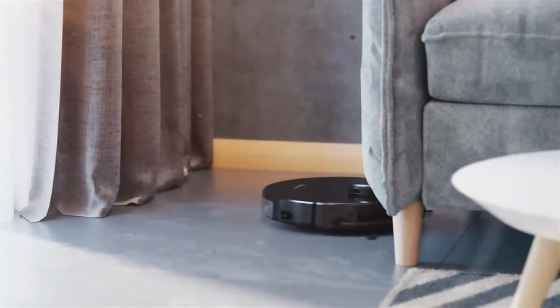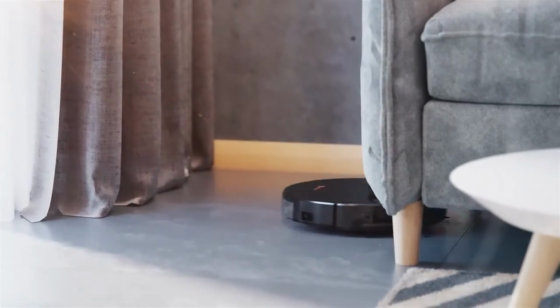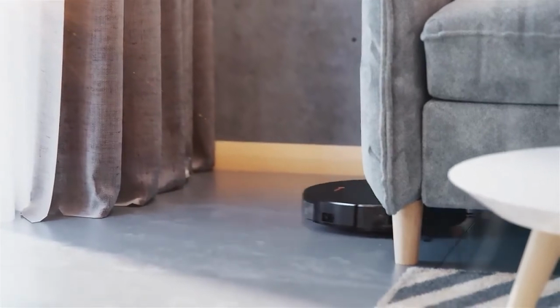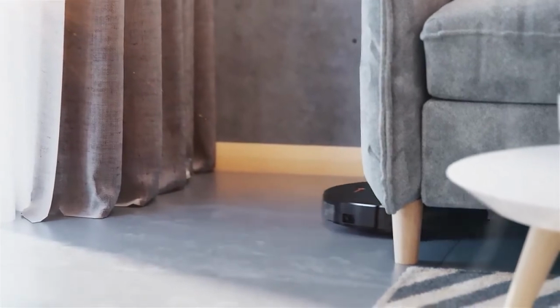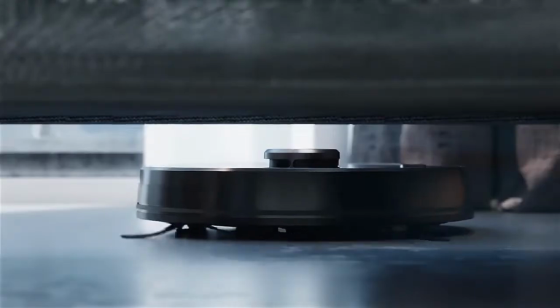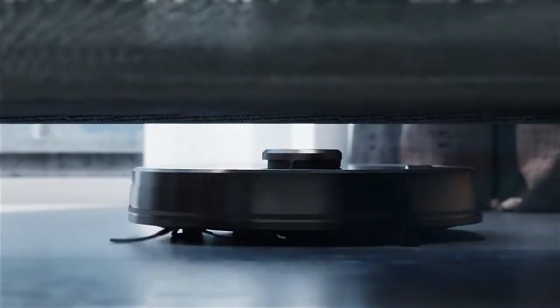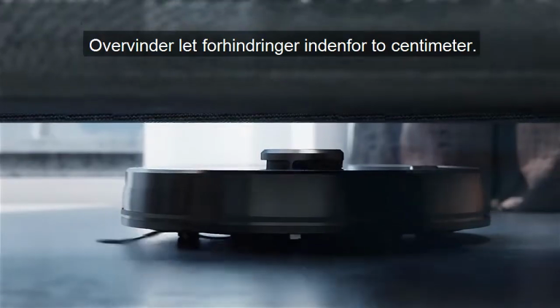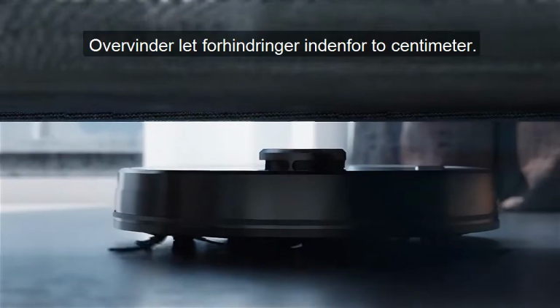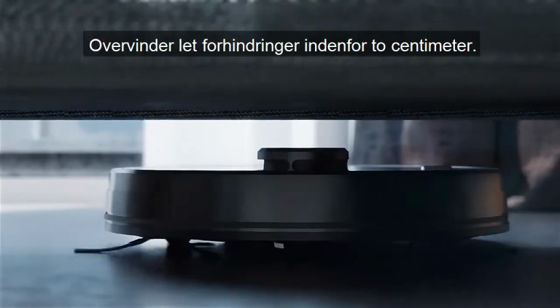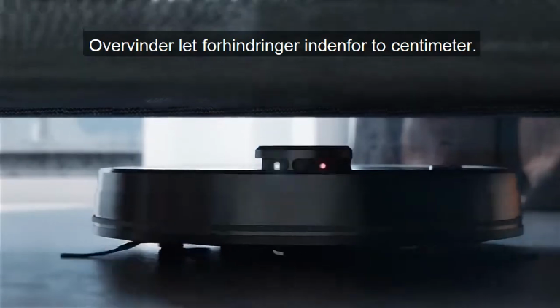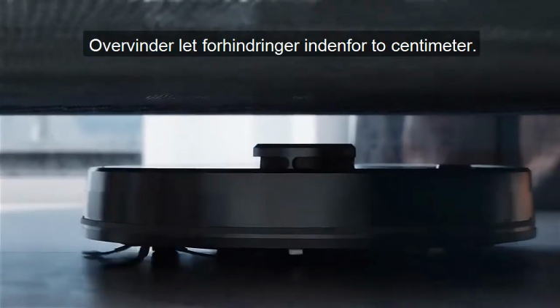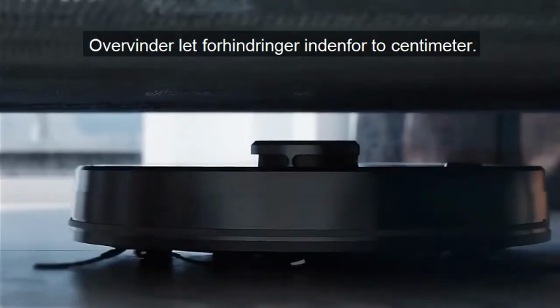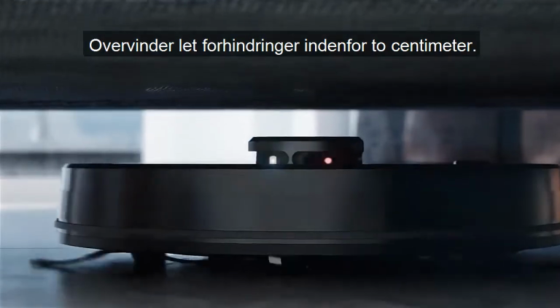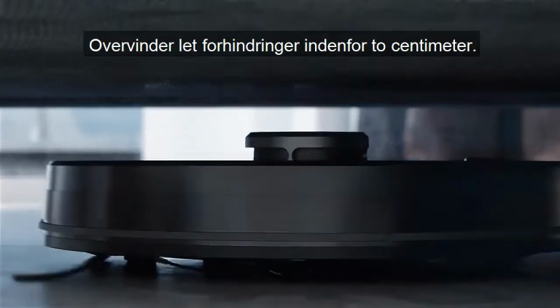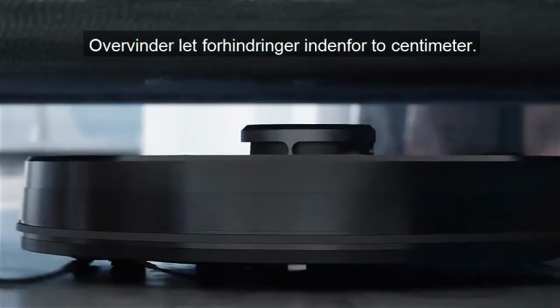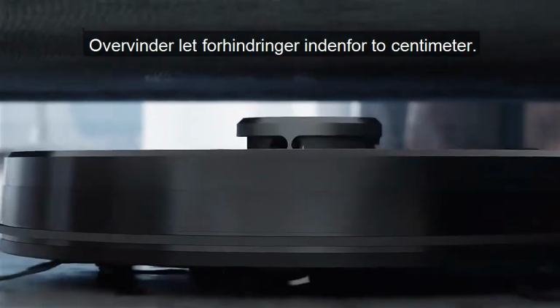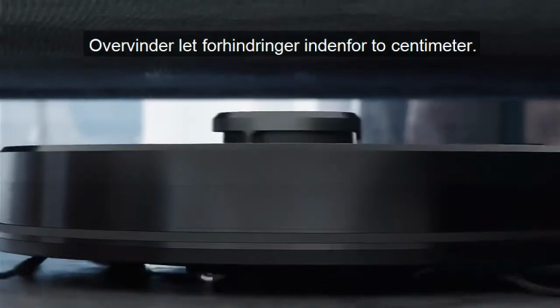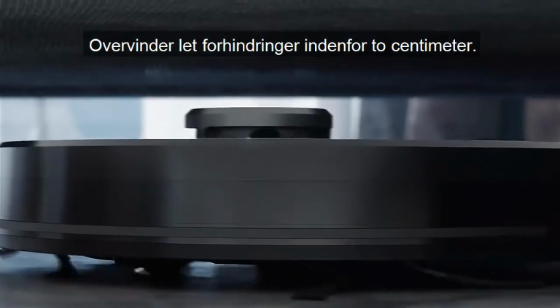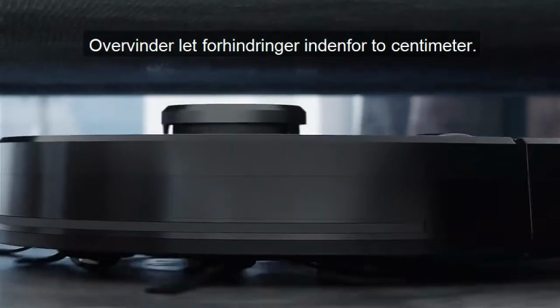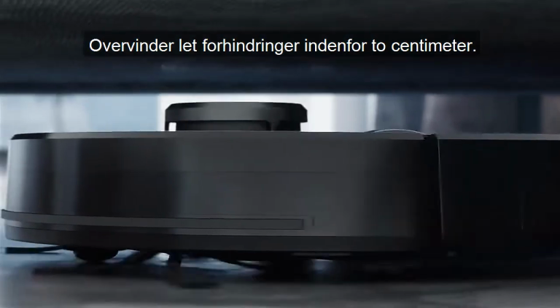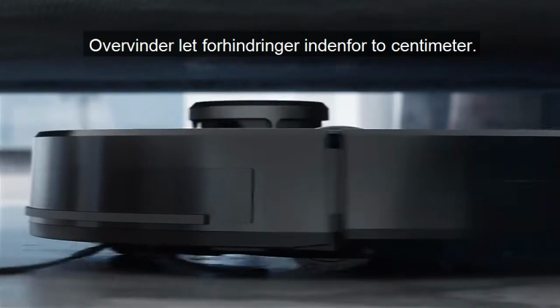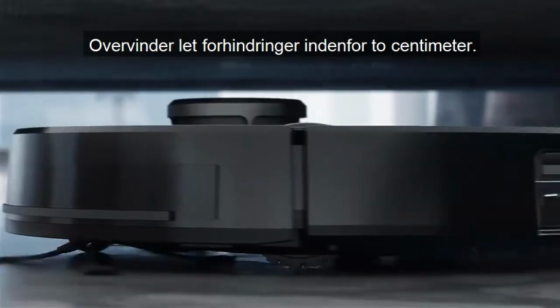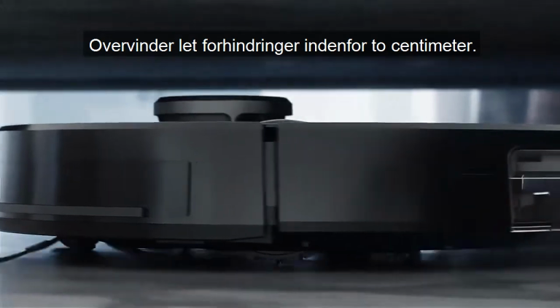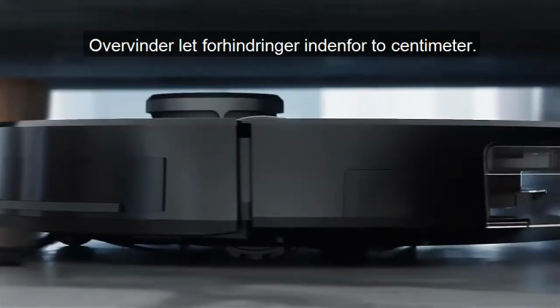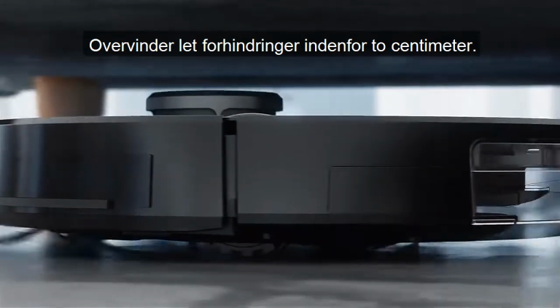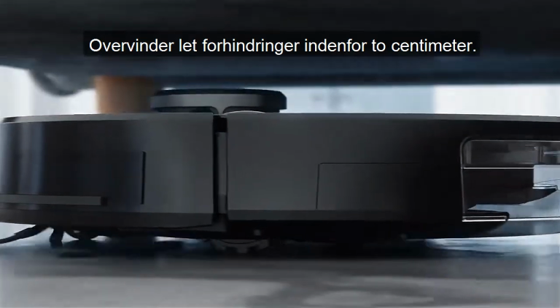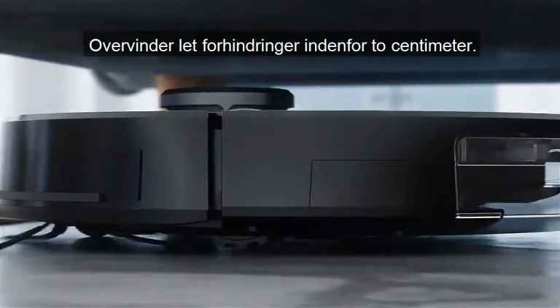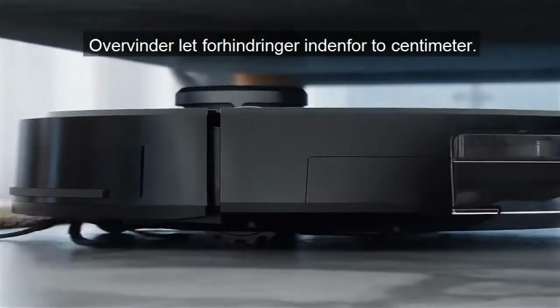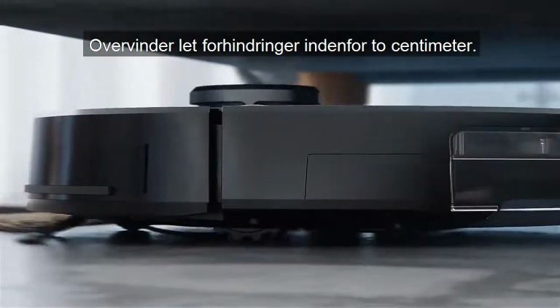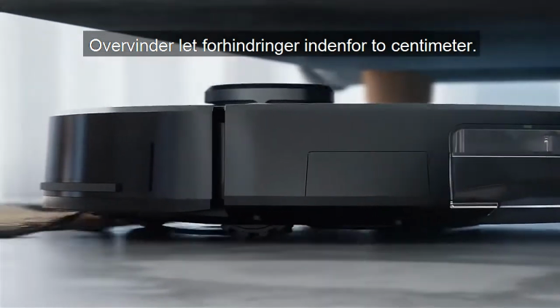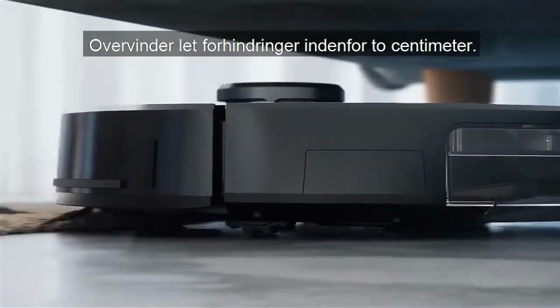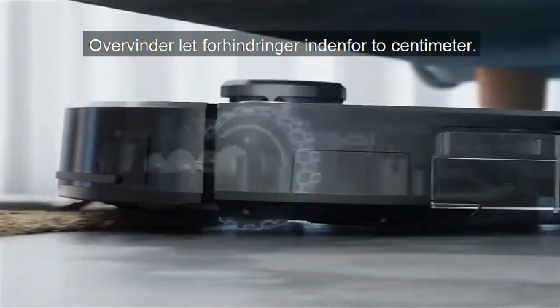Strong Motivation: the vacuum easily overcomes obstacles within 2 cm.